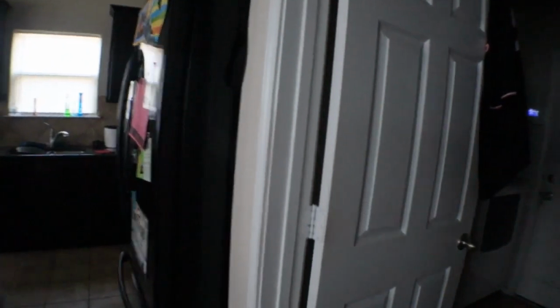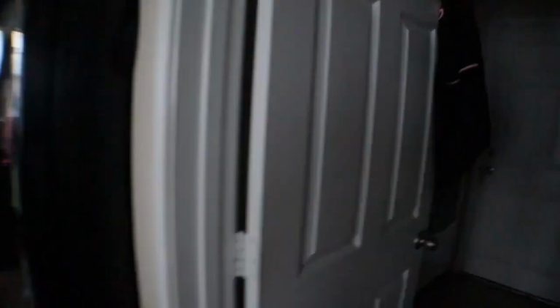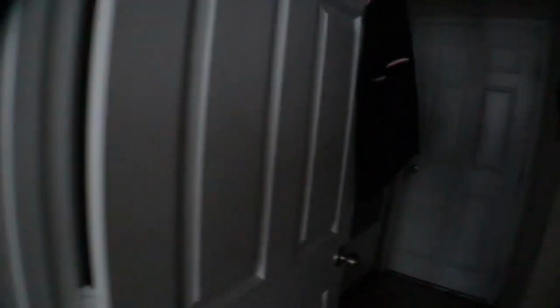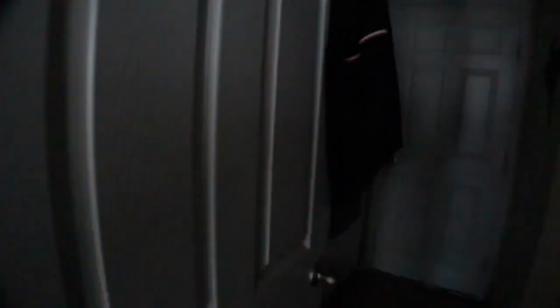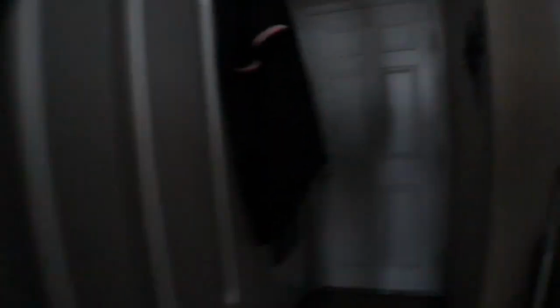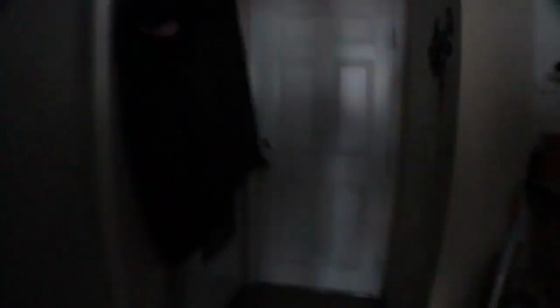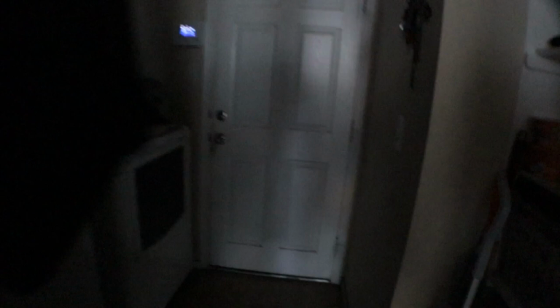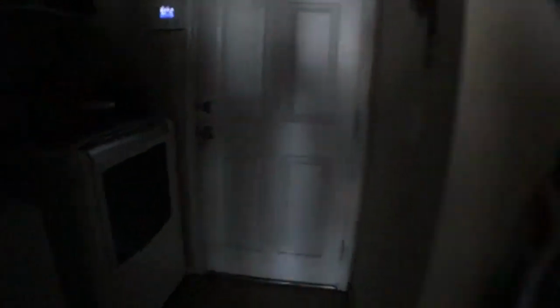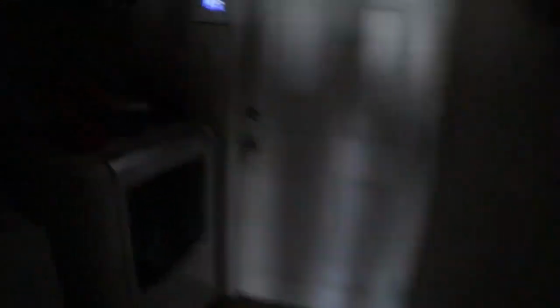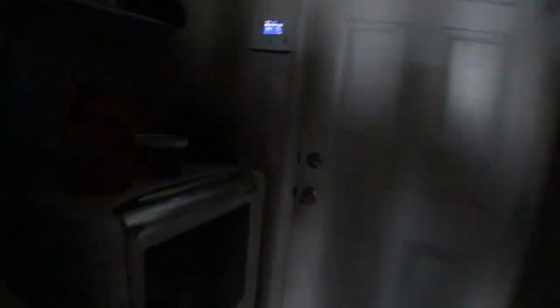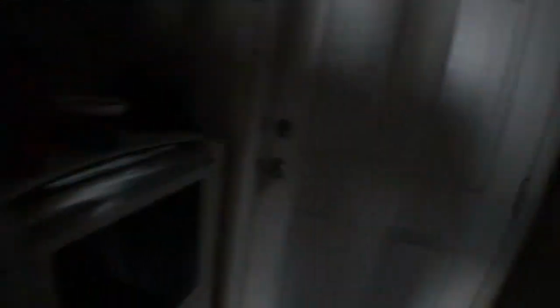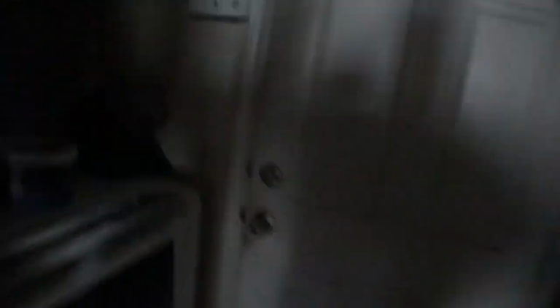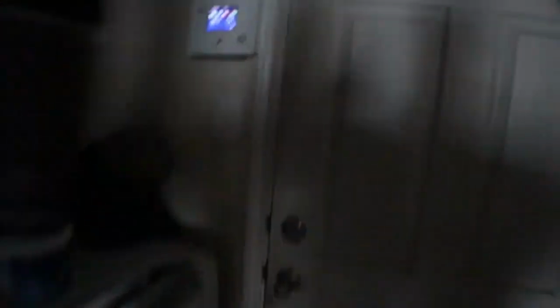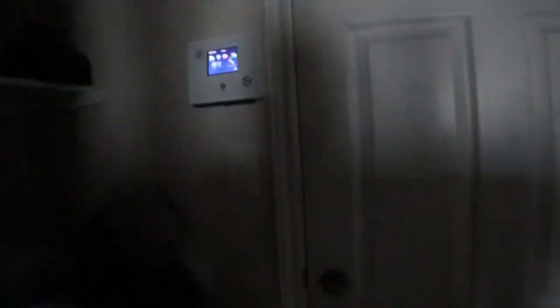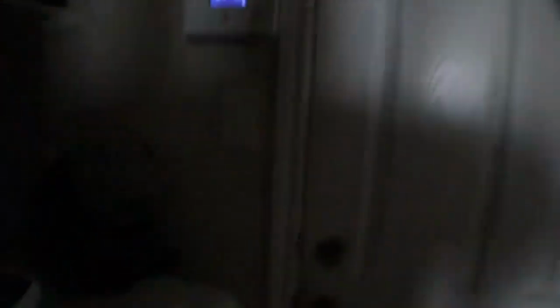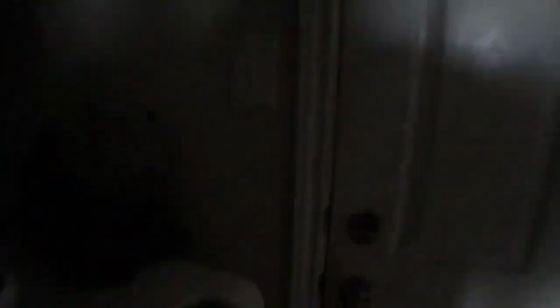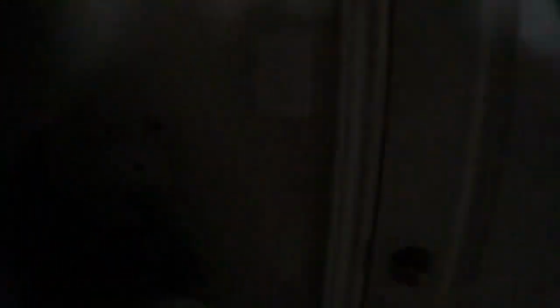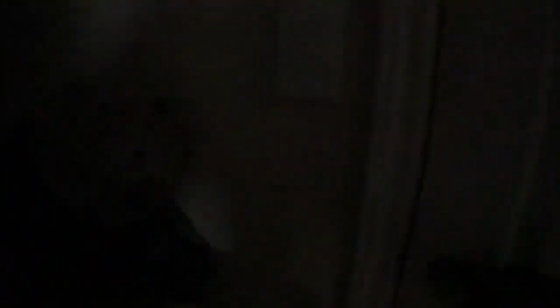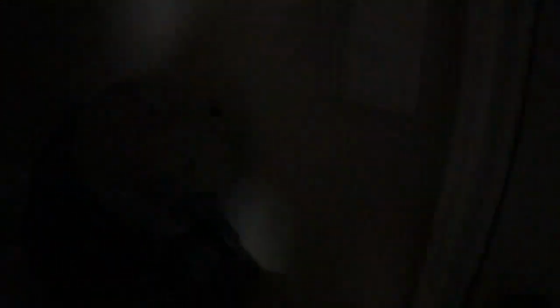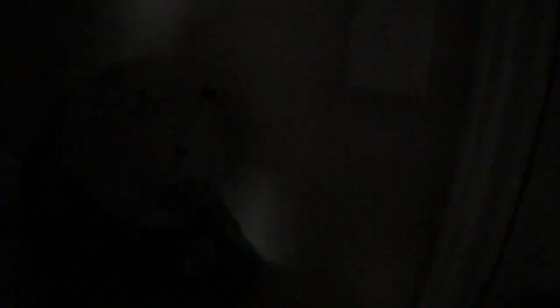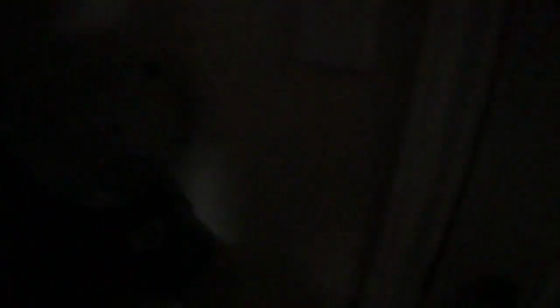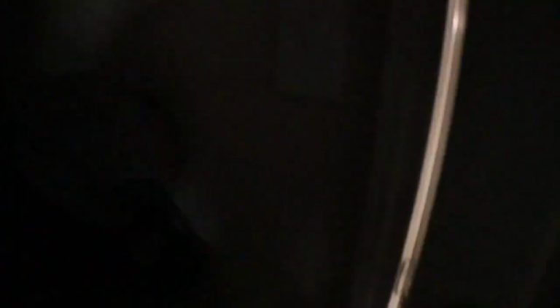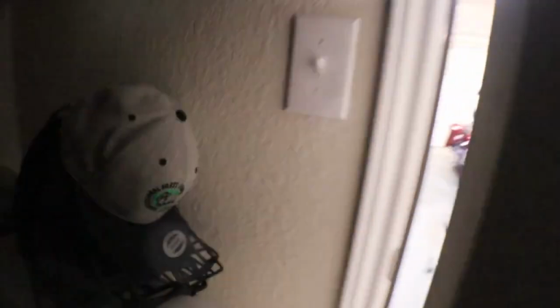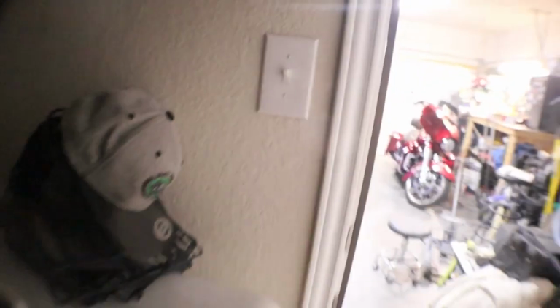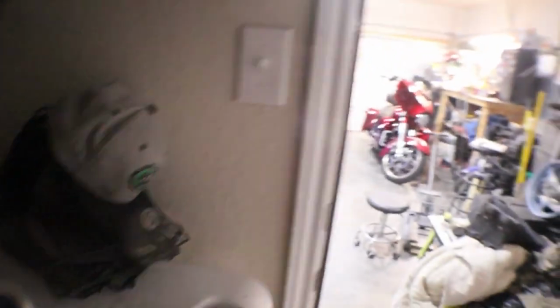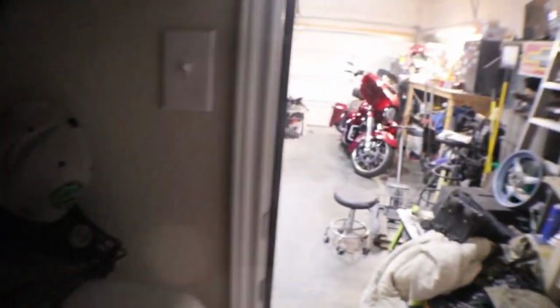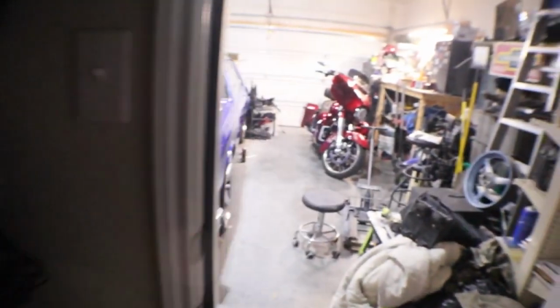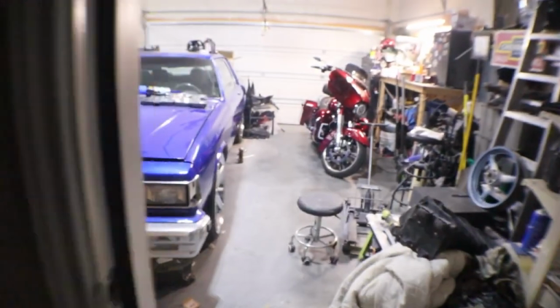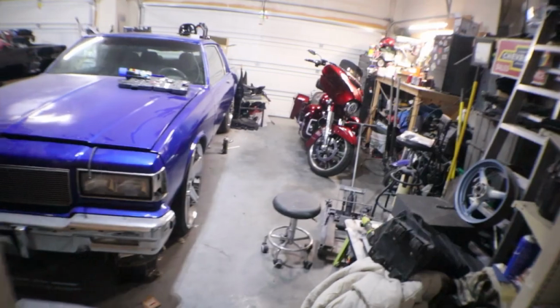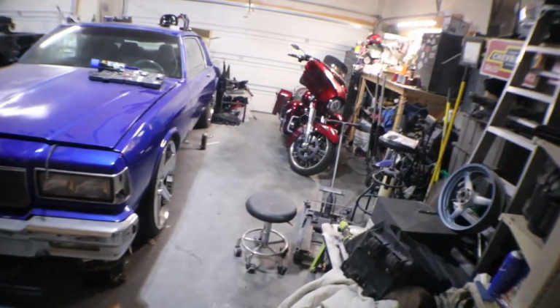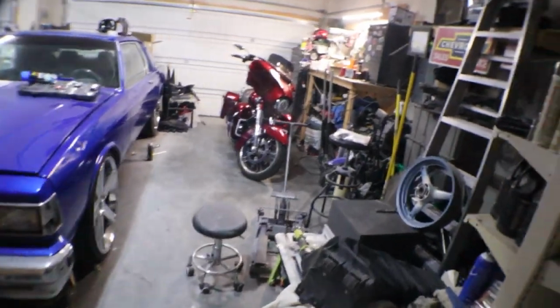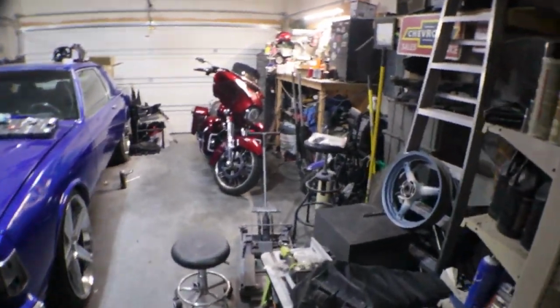Alright y'all, y'all know what time it is — into the garage with gold. Let me show you what we got. Cracking the day, baby.